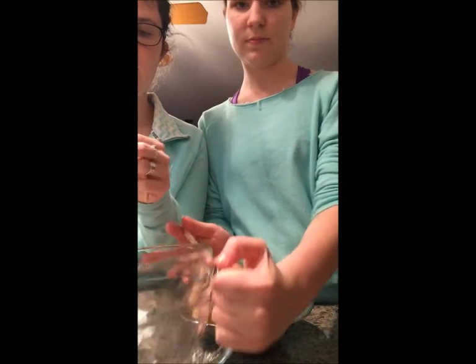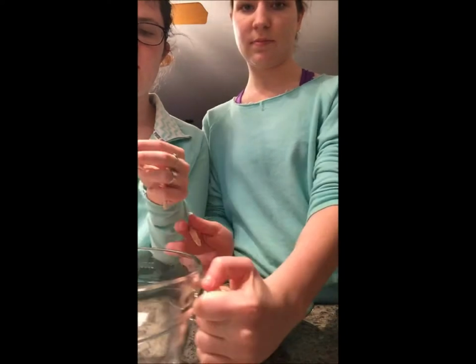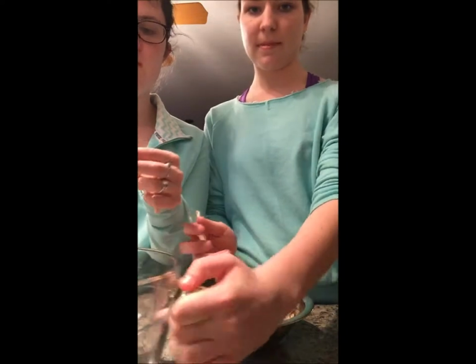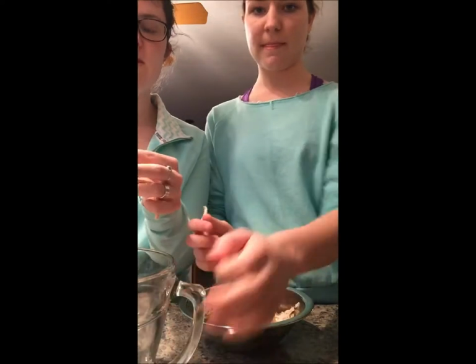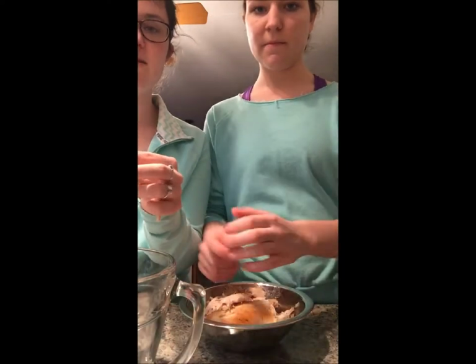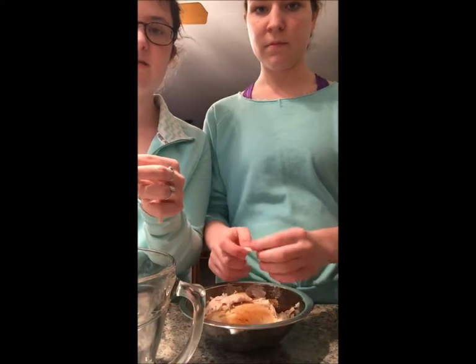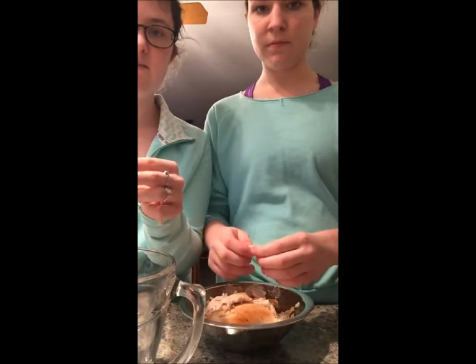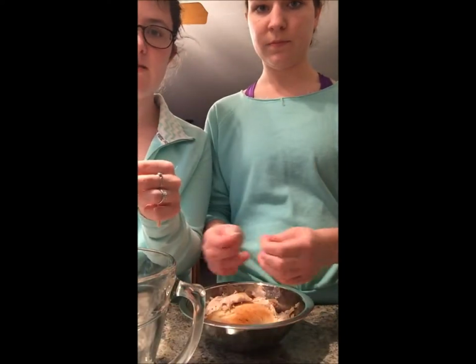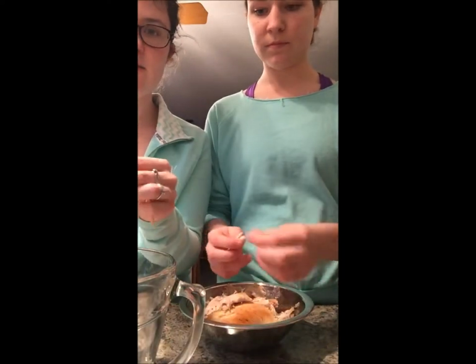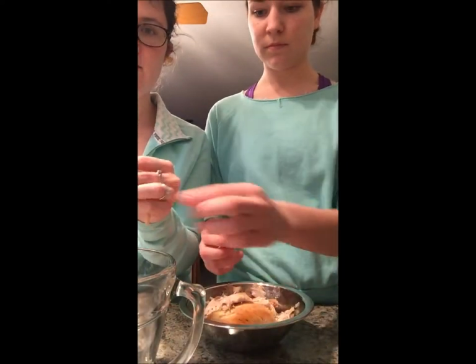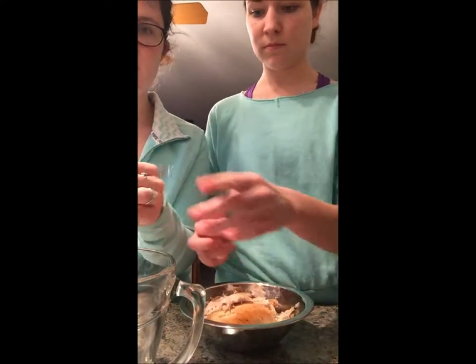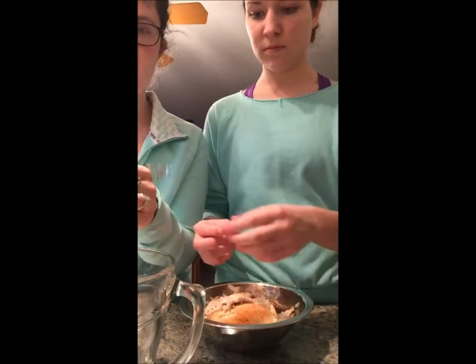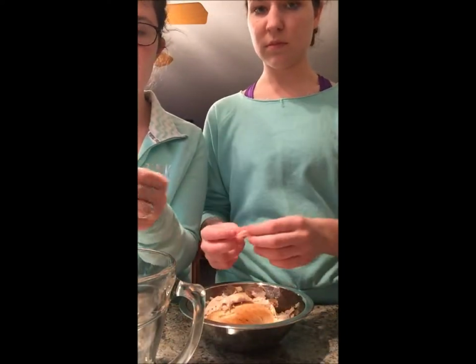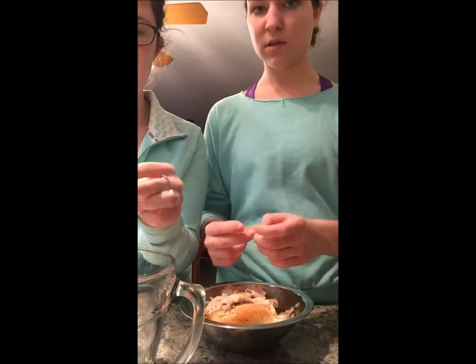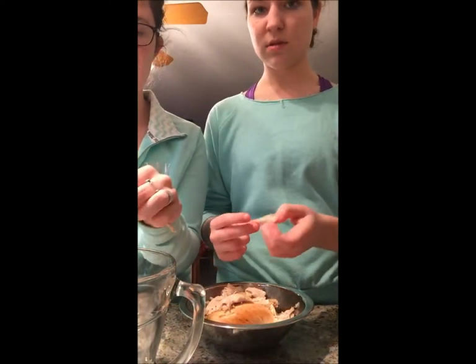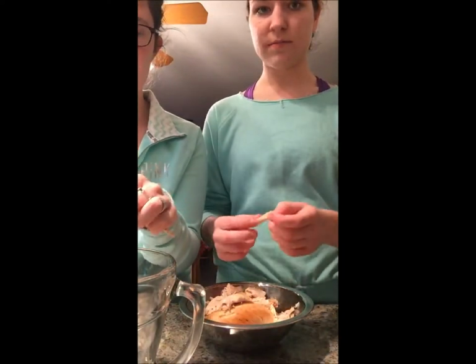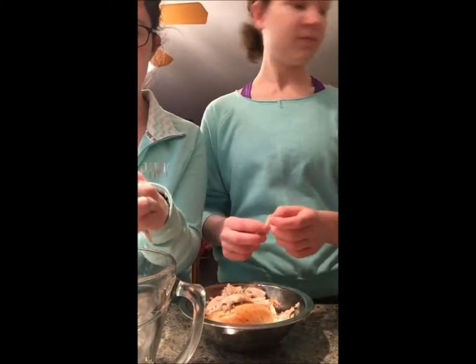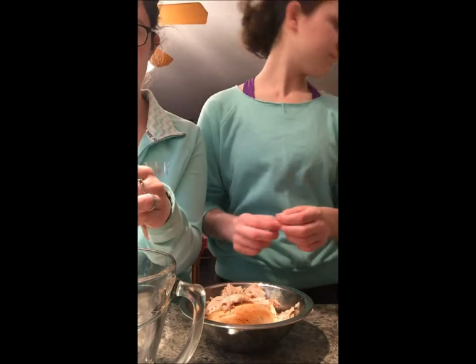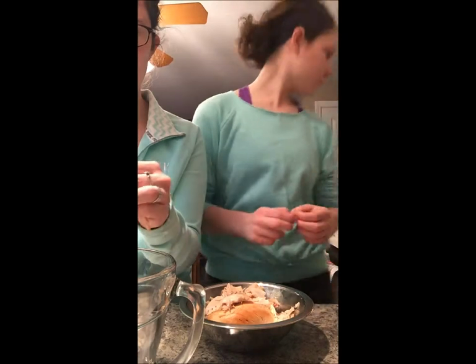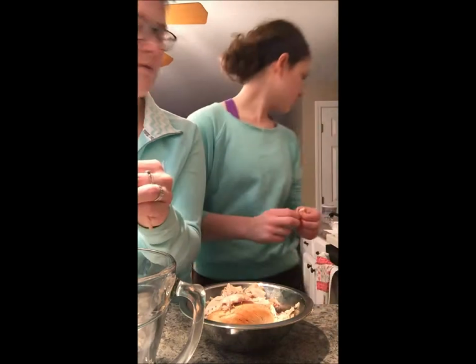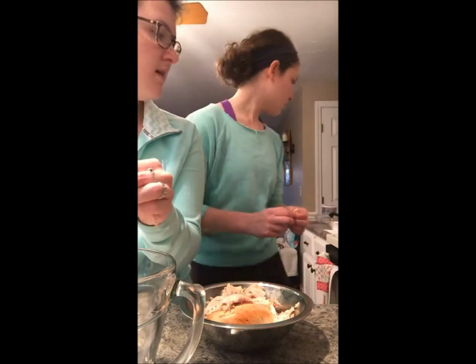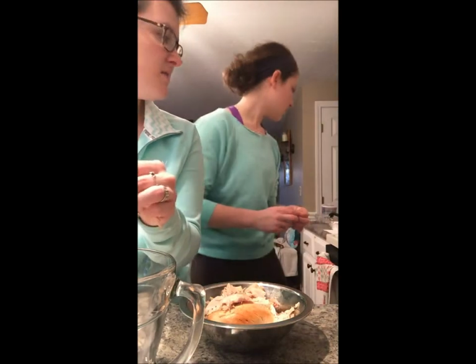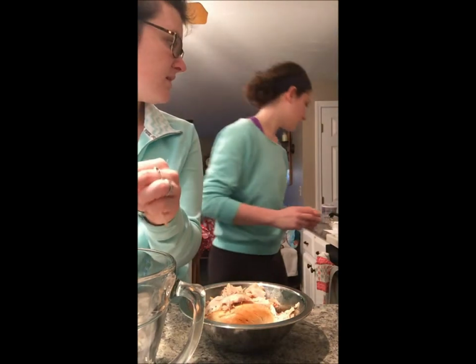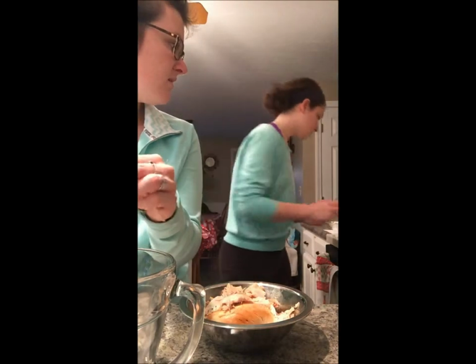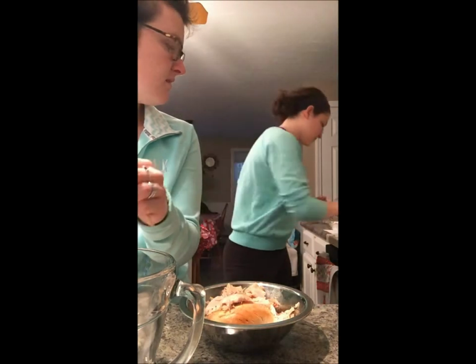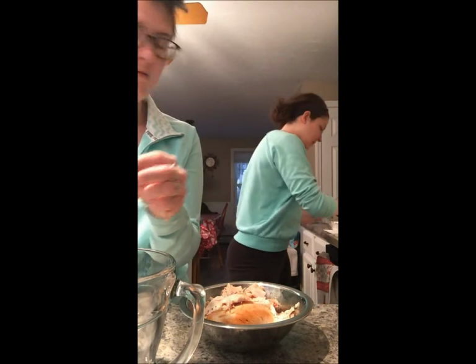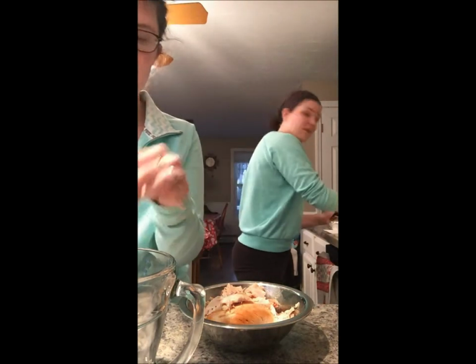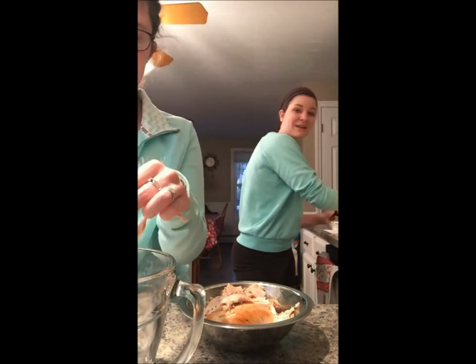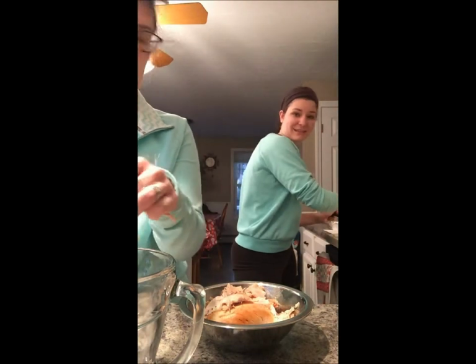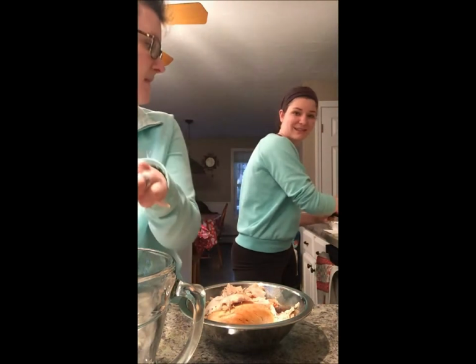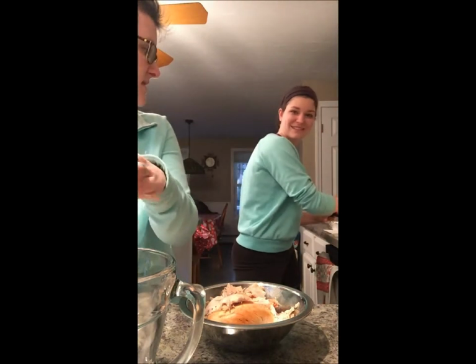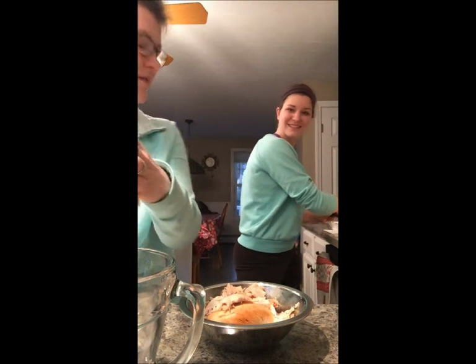Put that into the bowl — it's adding up pretty nicely. The cream cheese is still melting on the burner. How's it doing? It's coming out nice.